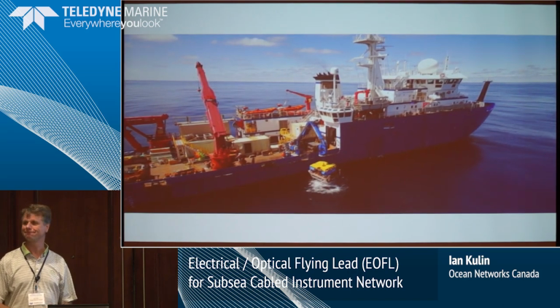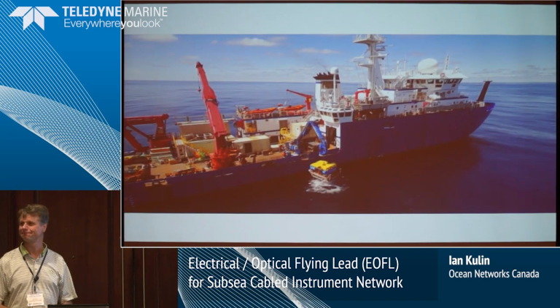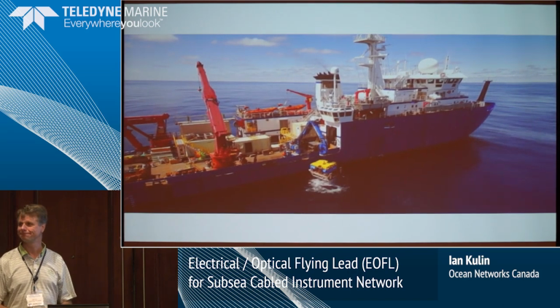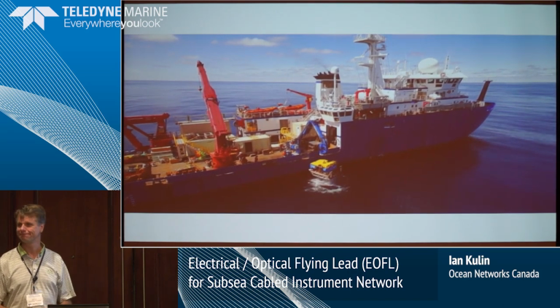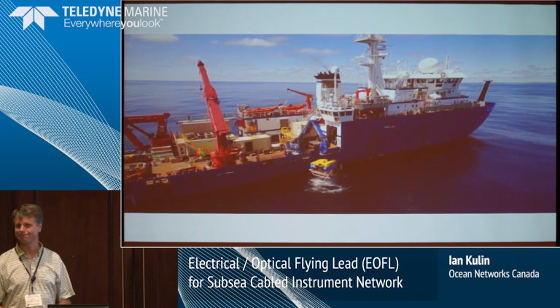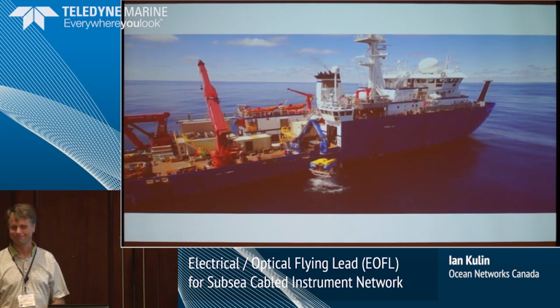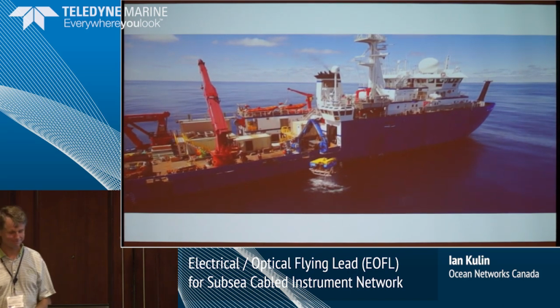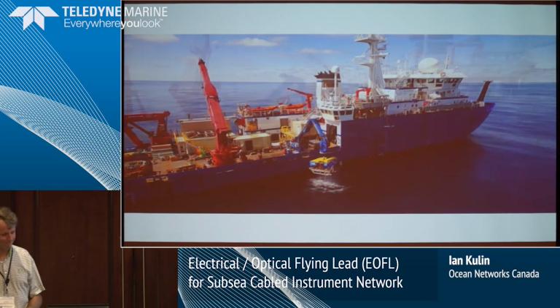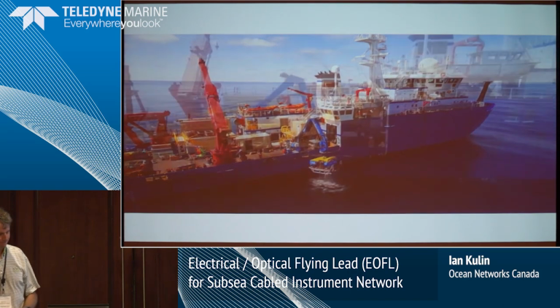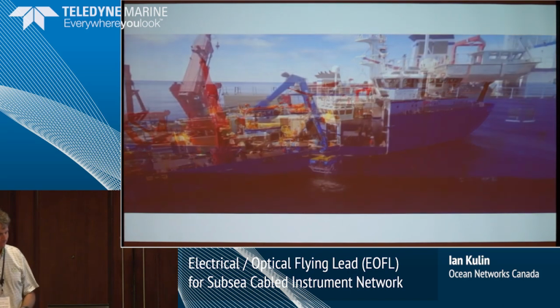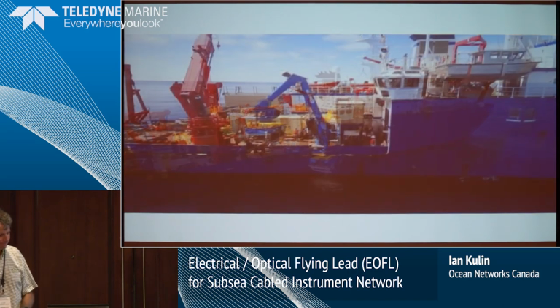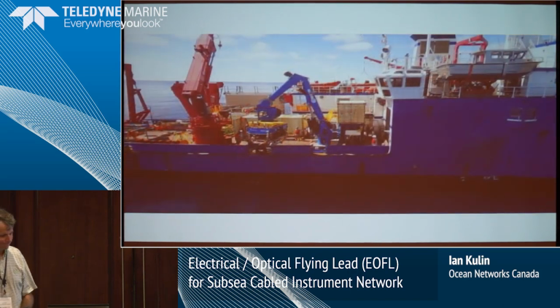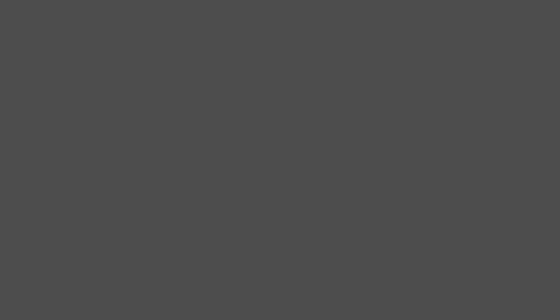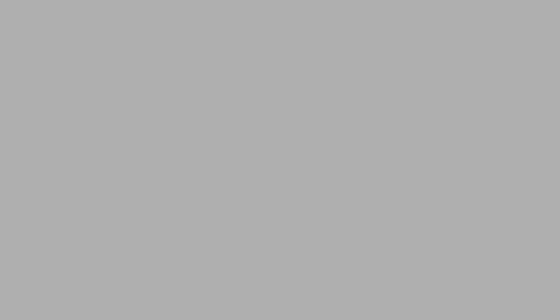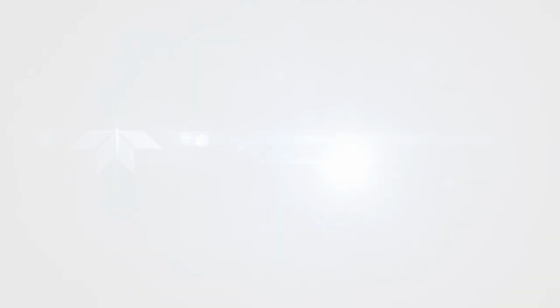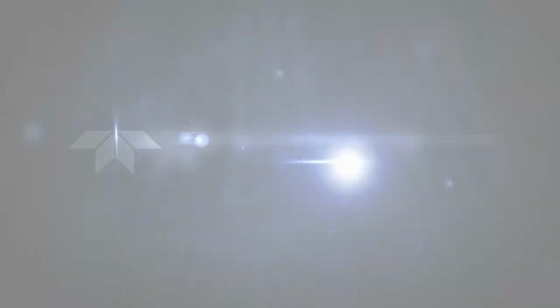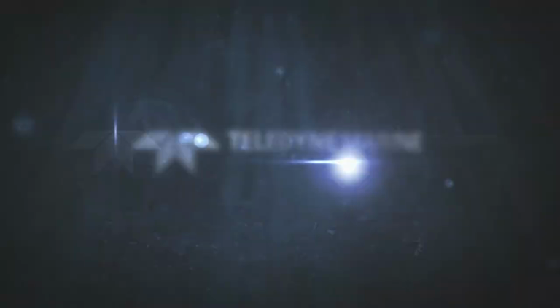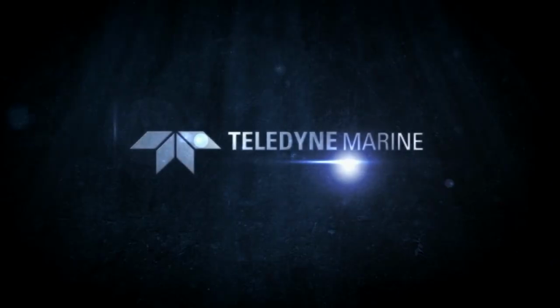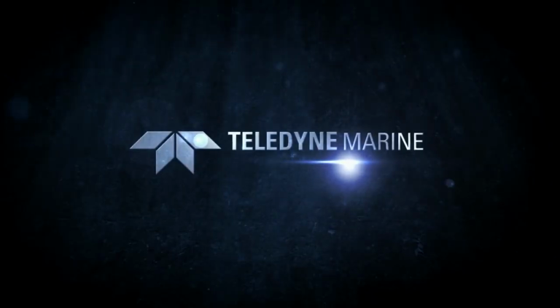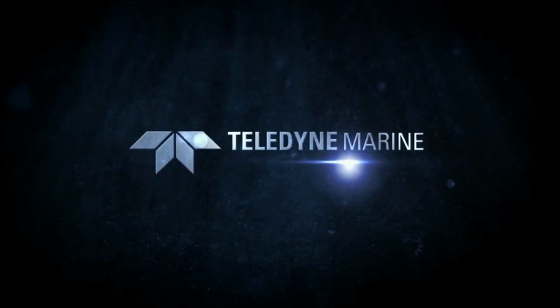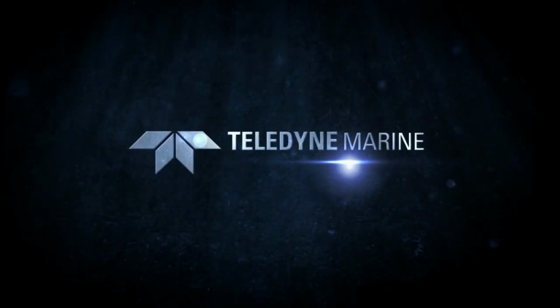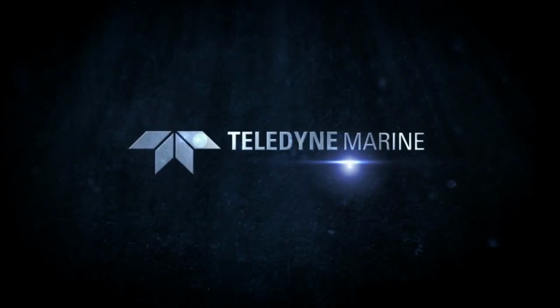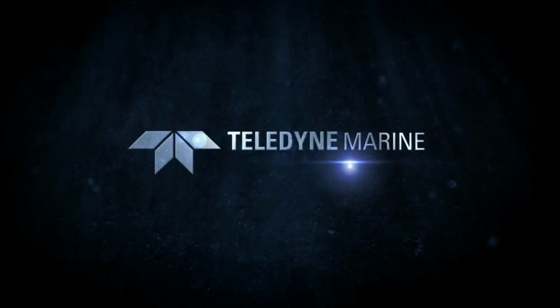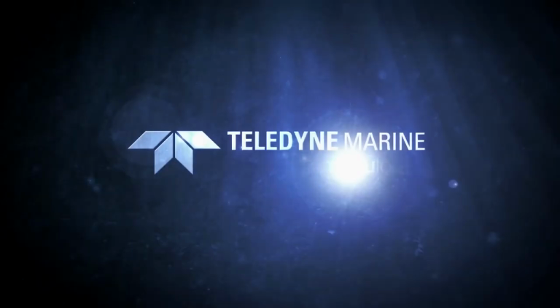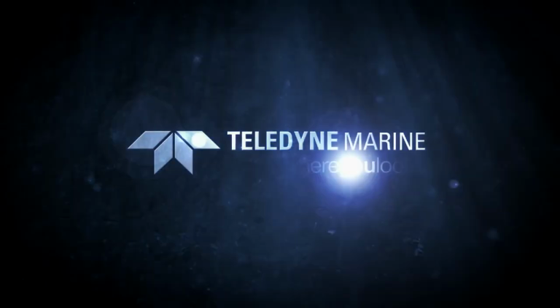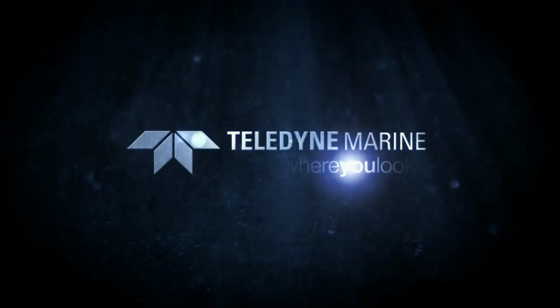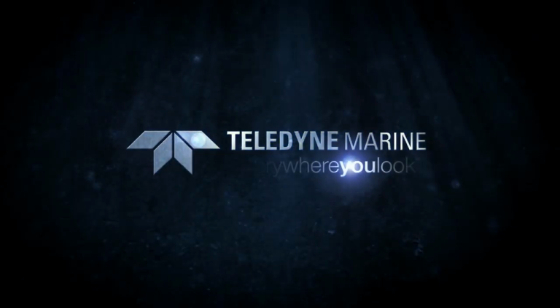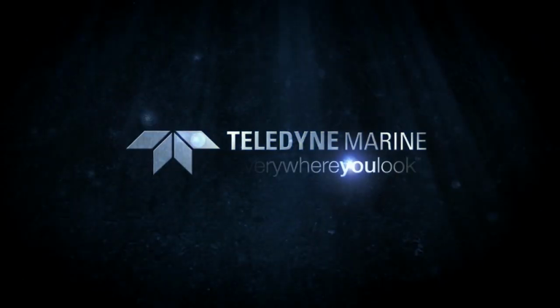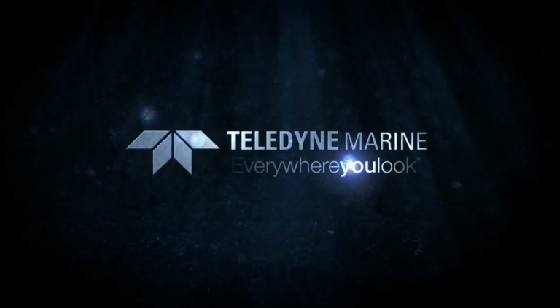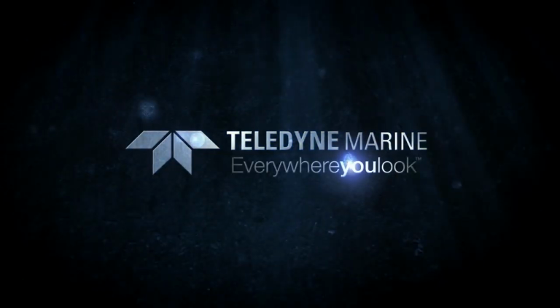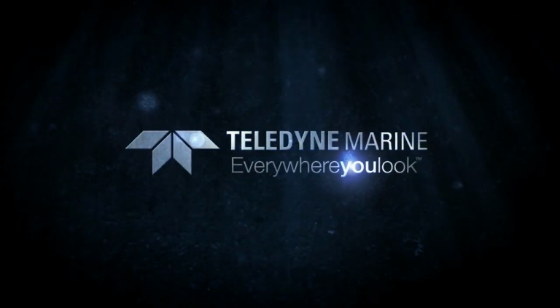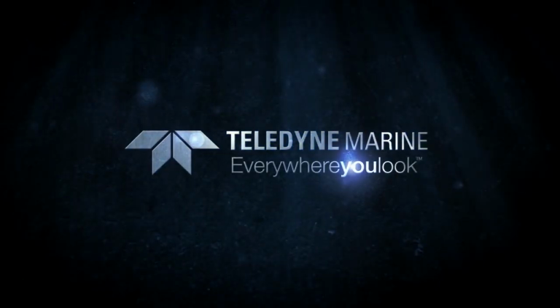Thank you. Teledyne Marine — everywhere you look.